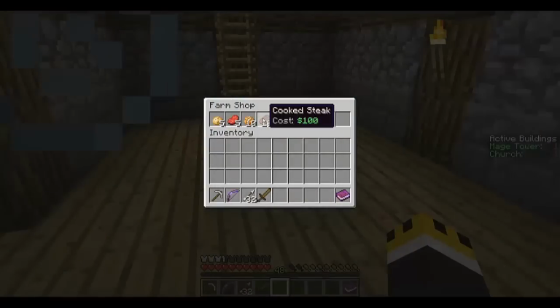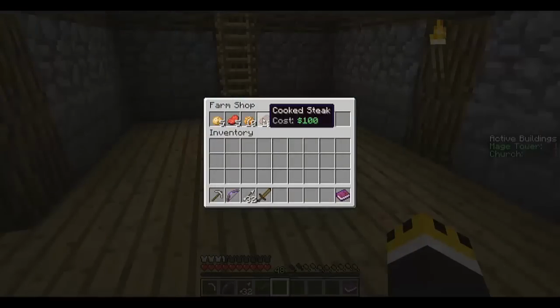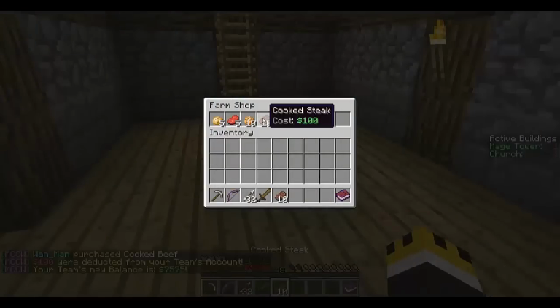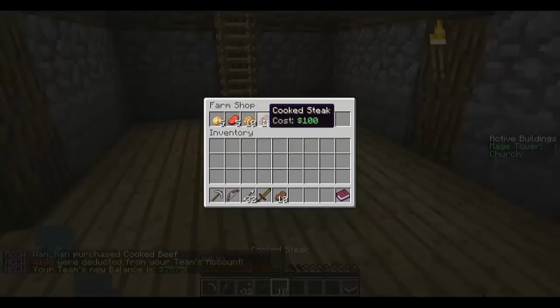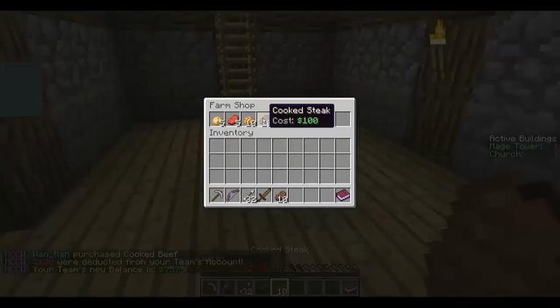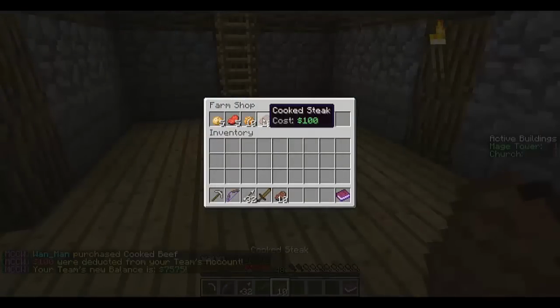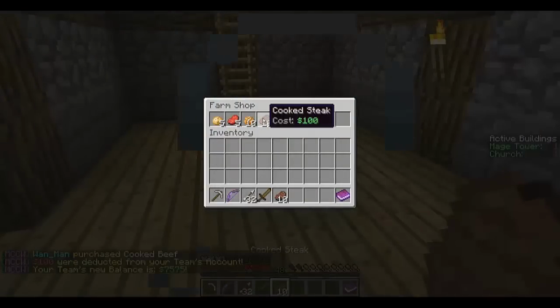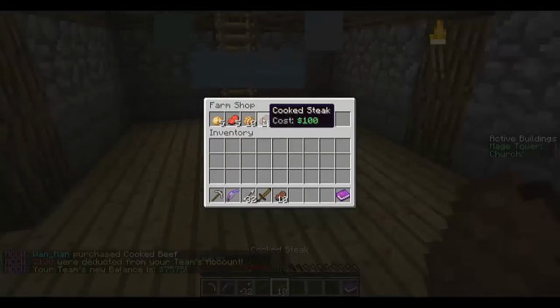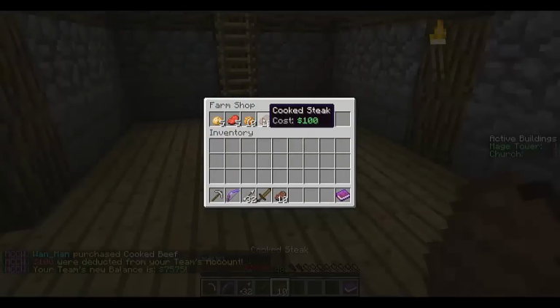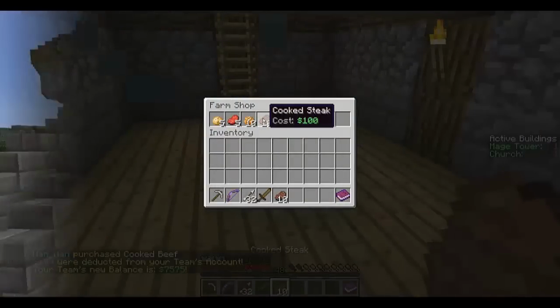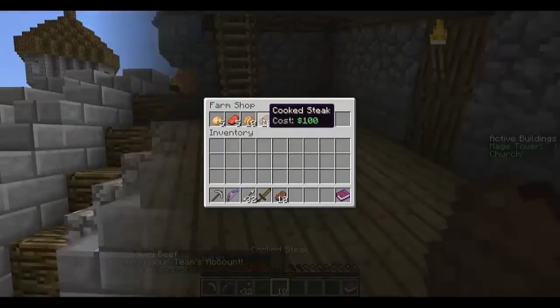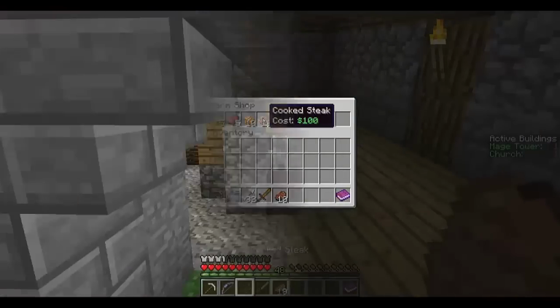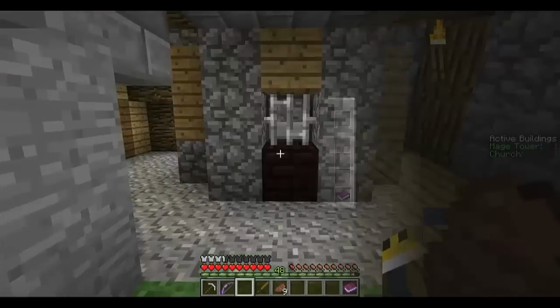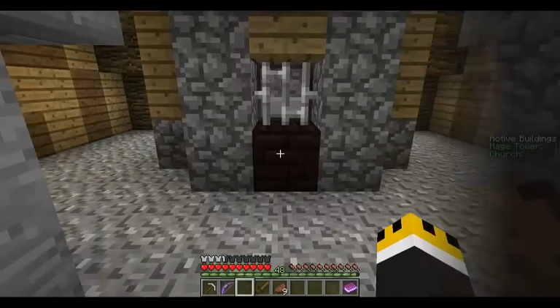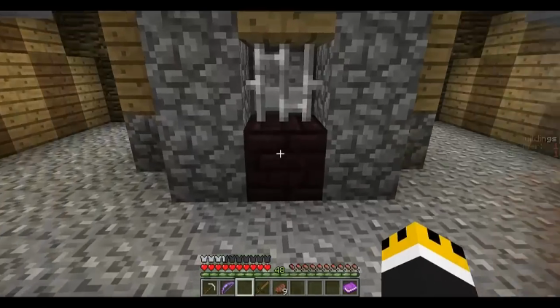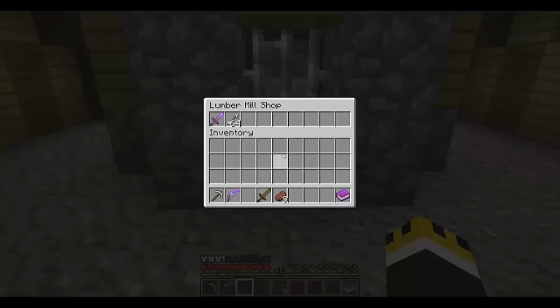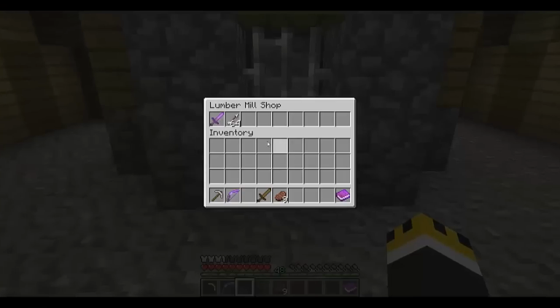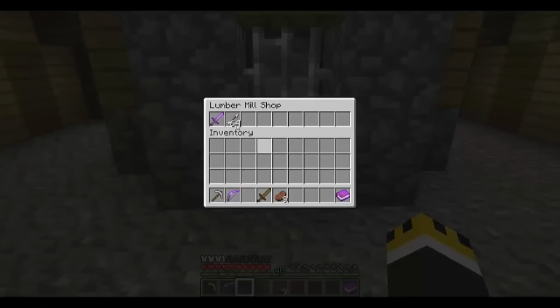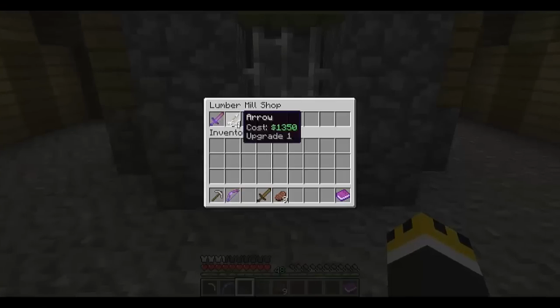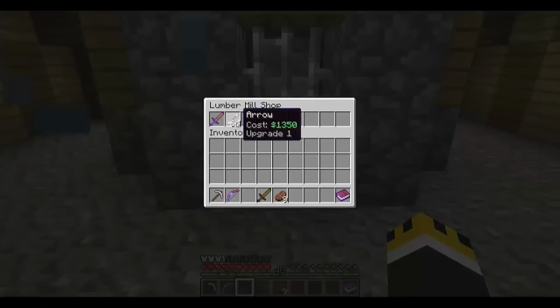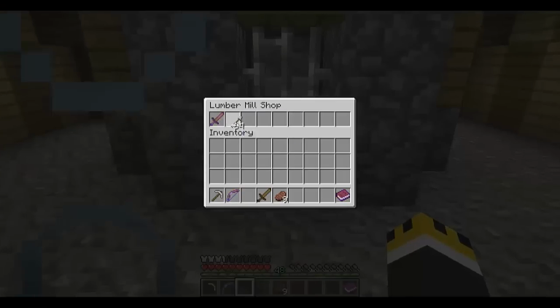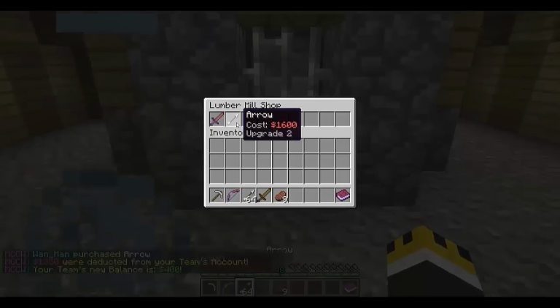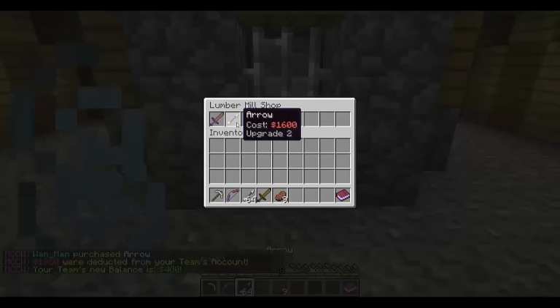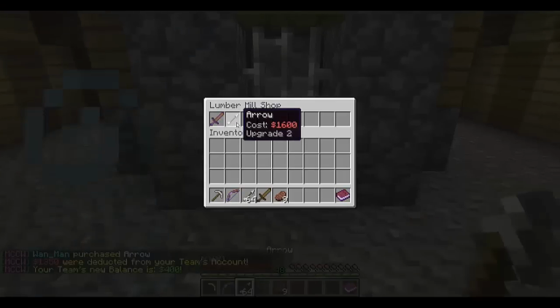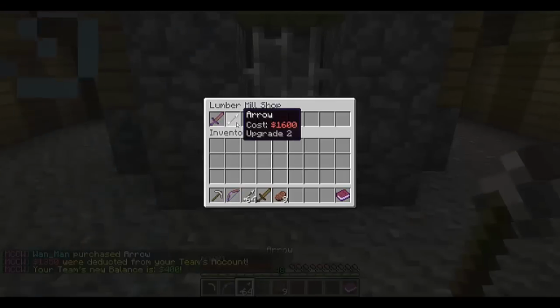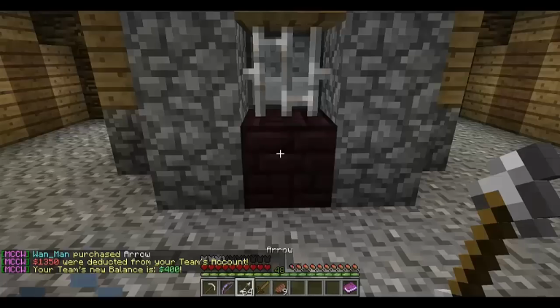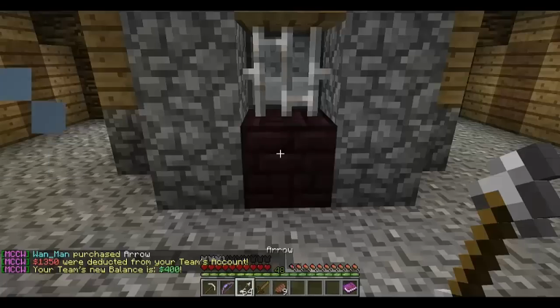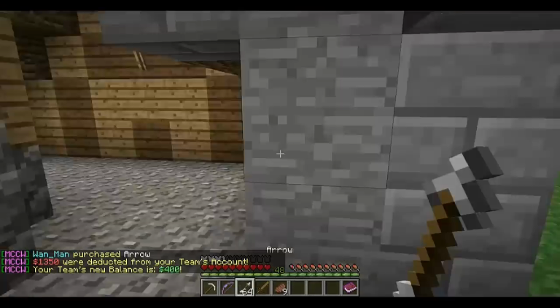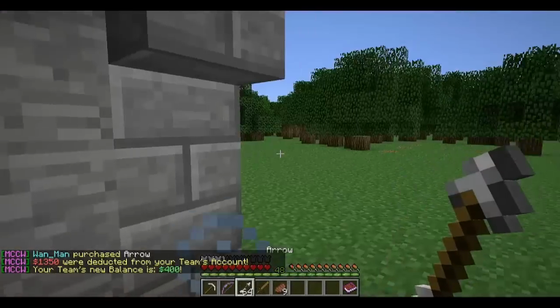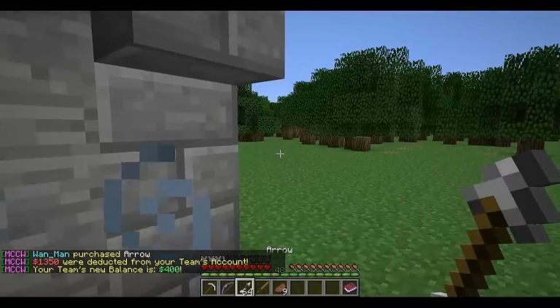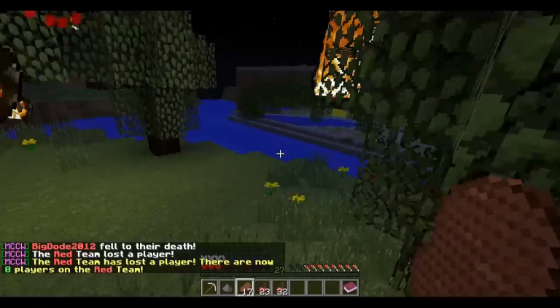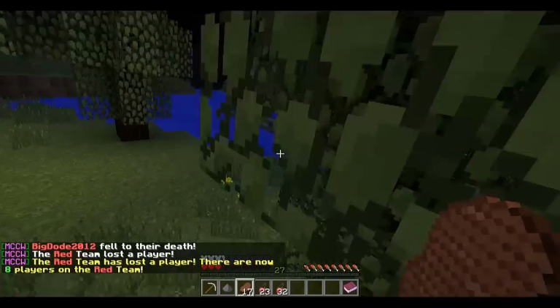You can actually buy cooked steak or any other foods, or if you are in the lumber mill, buy arrows.